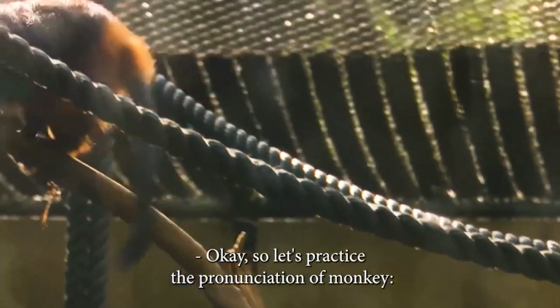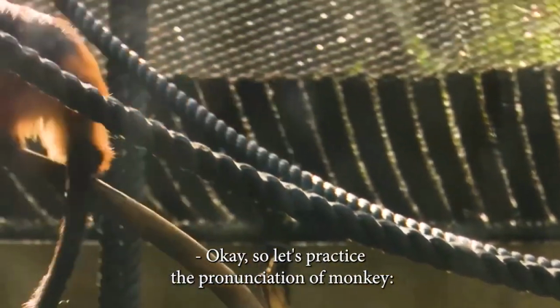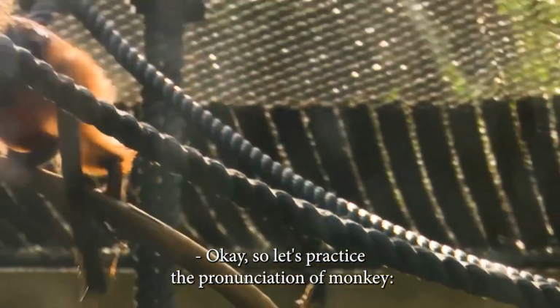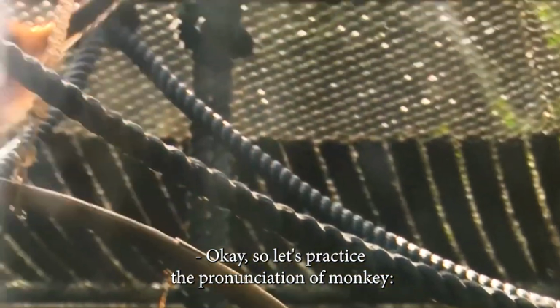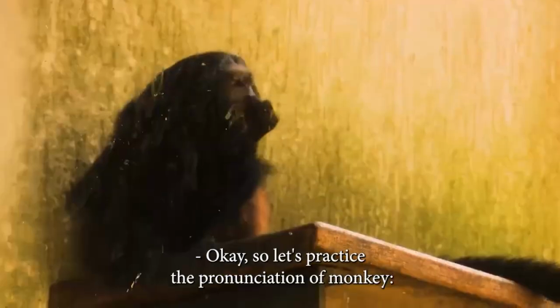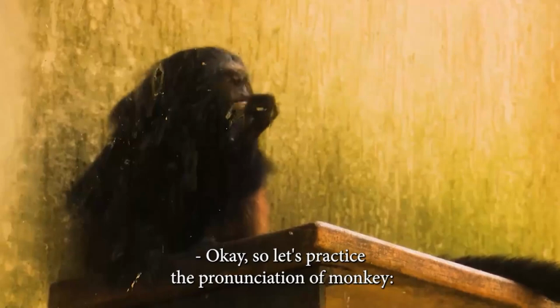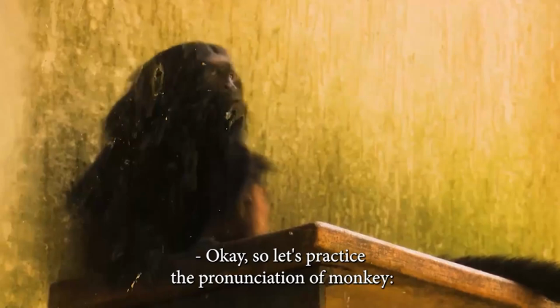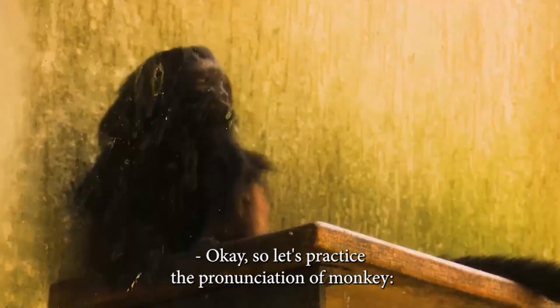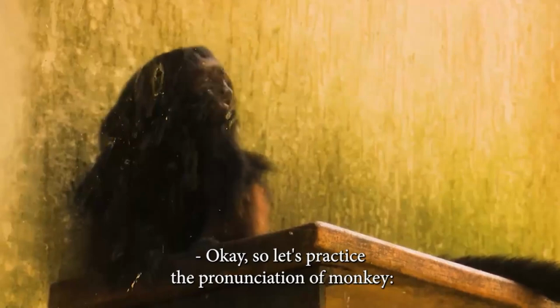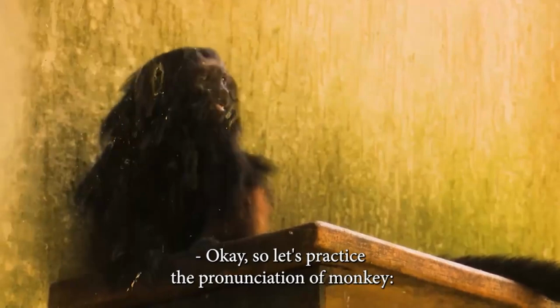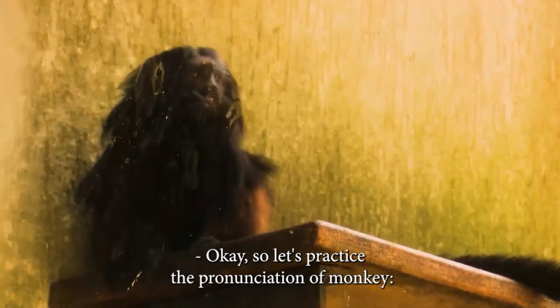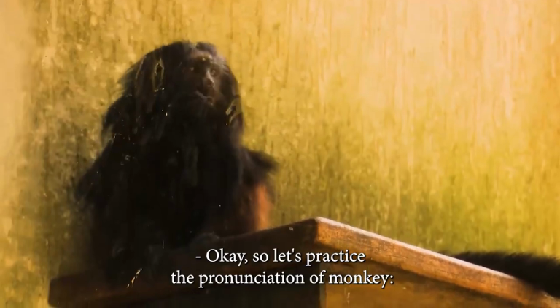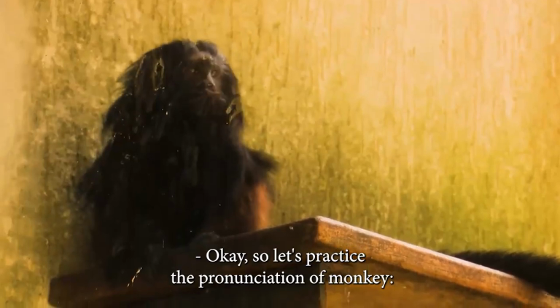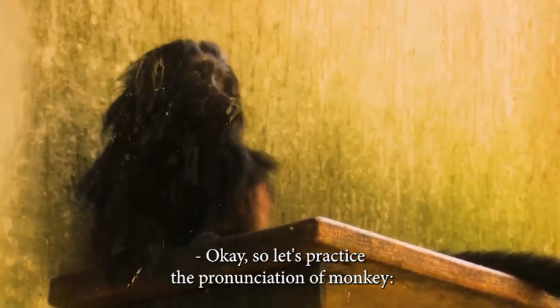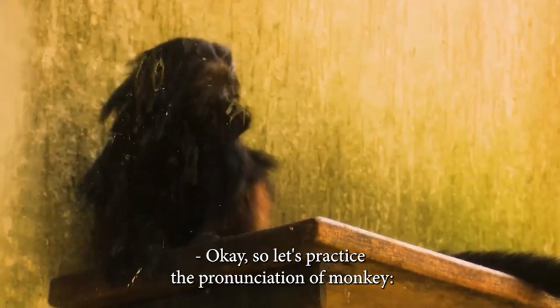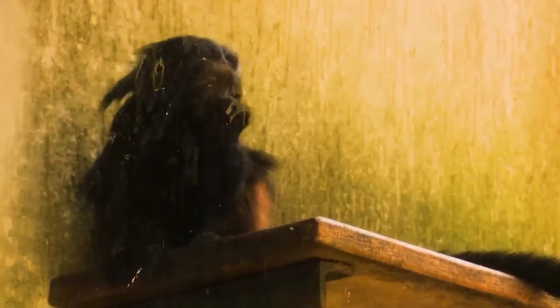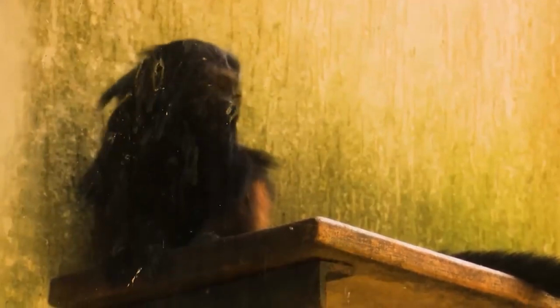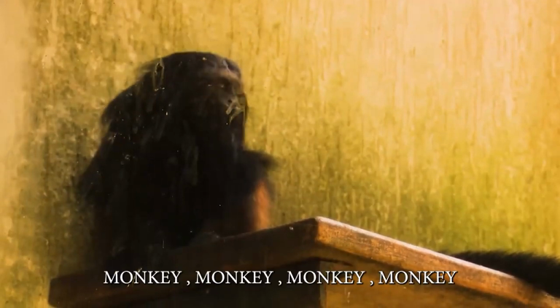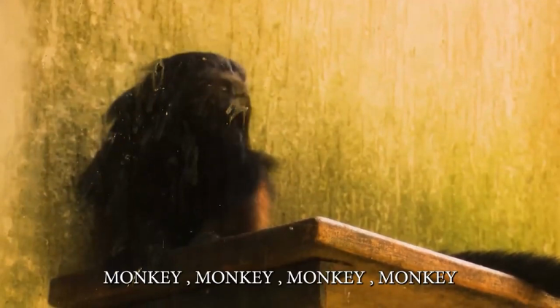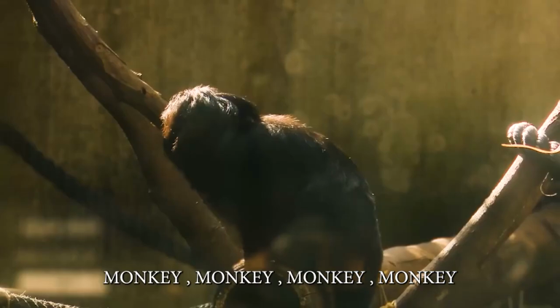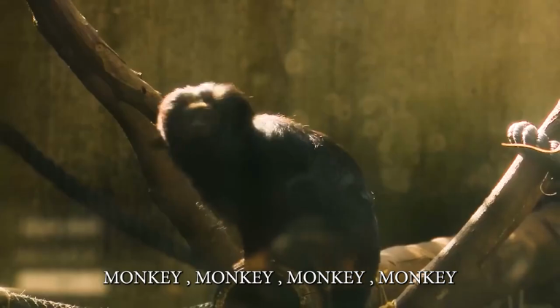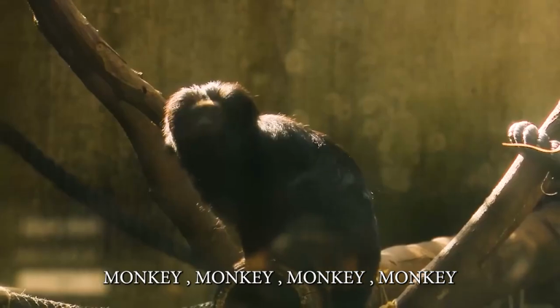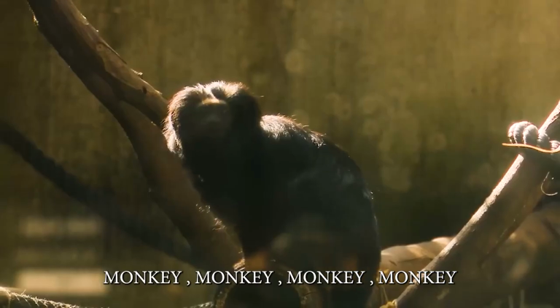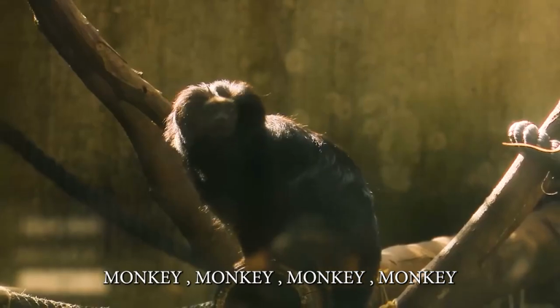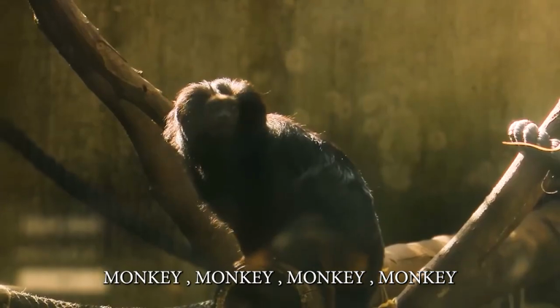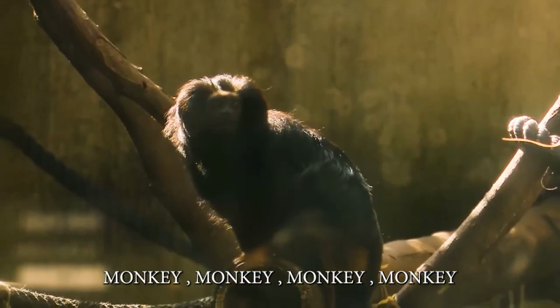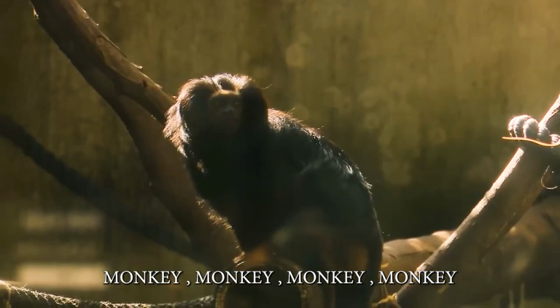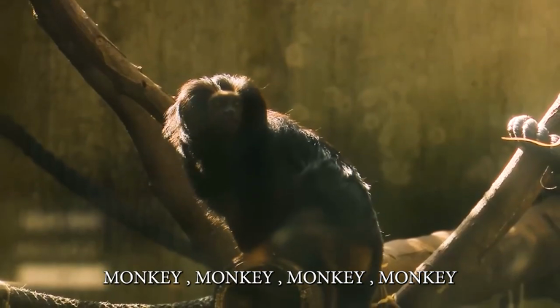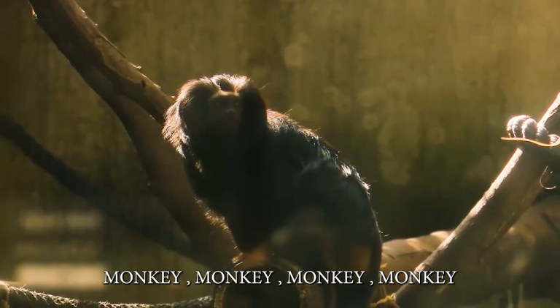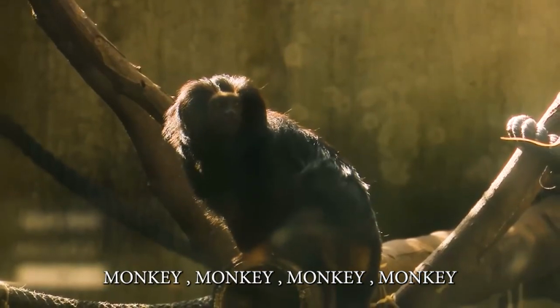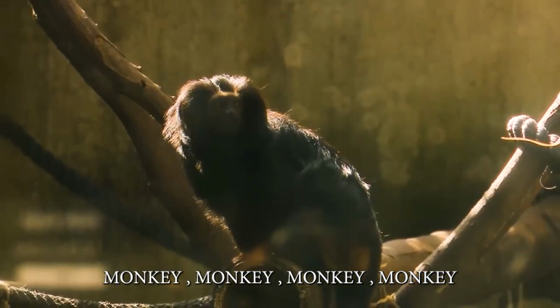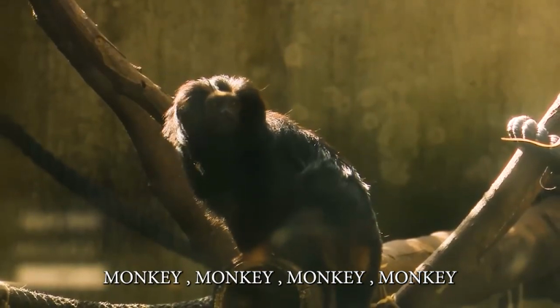Okay, so let's practice the pronunciation of monkey. Monkey. Monkey. Monkey.